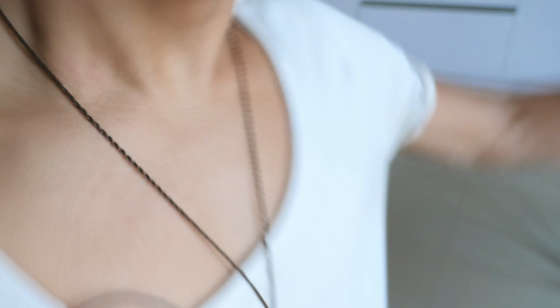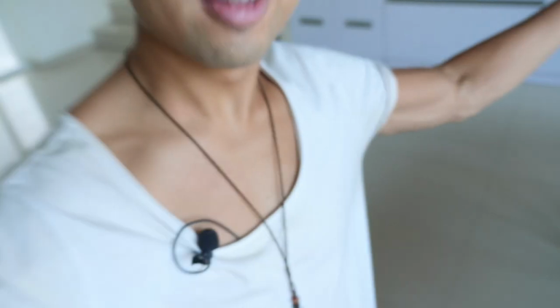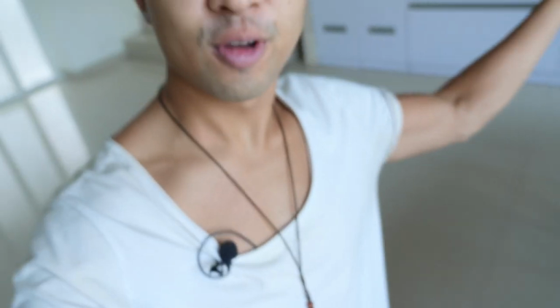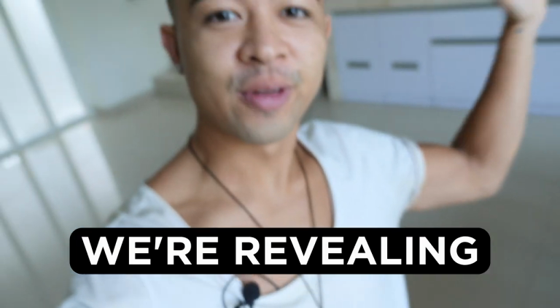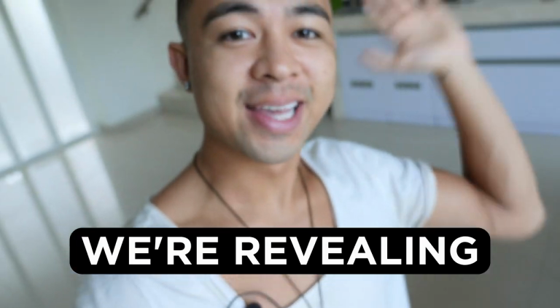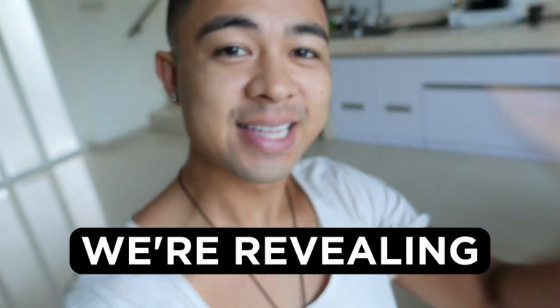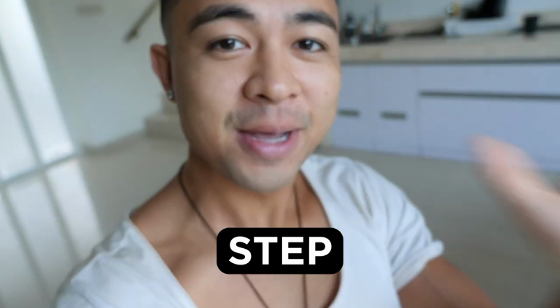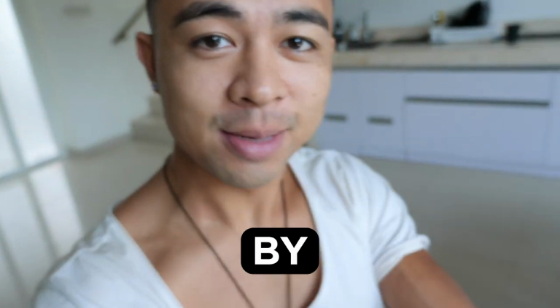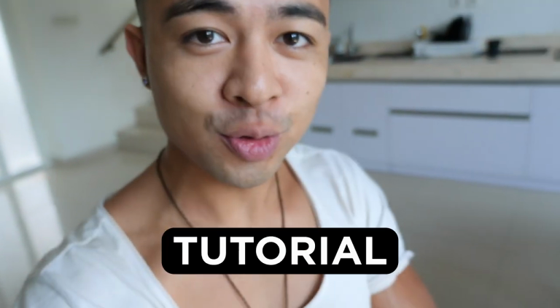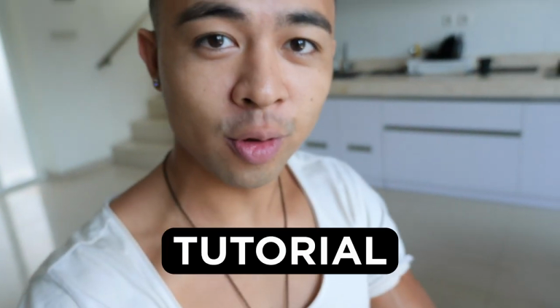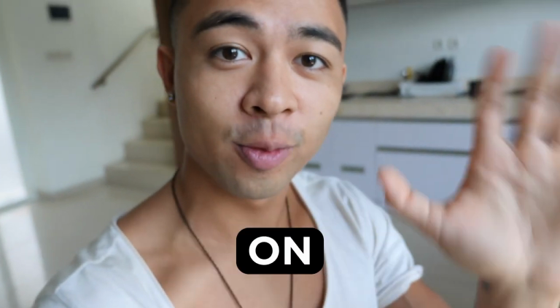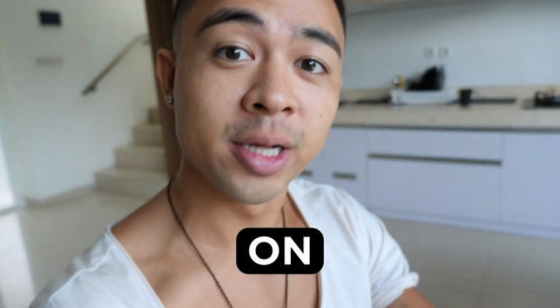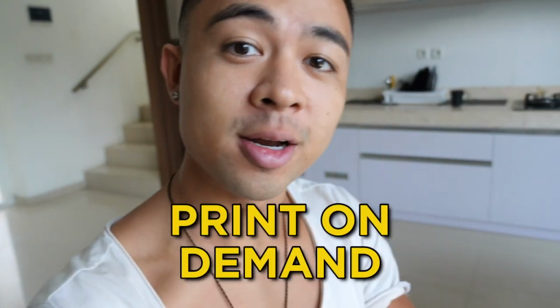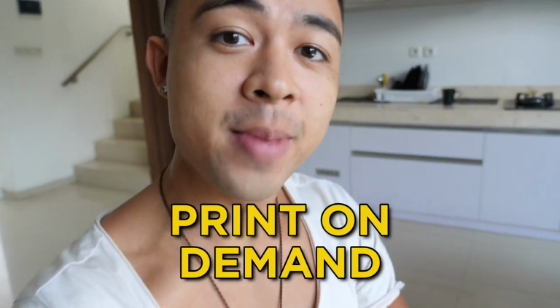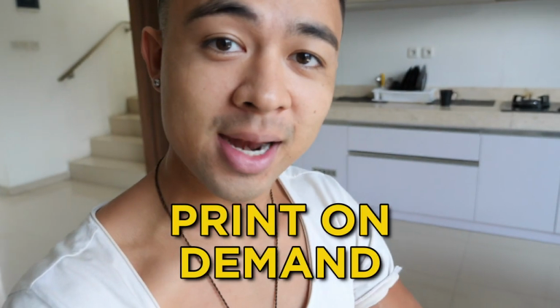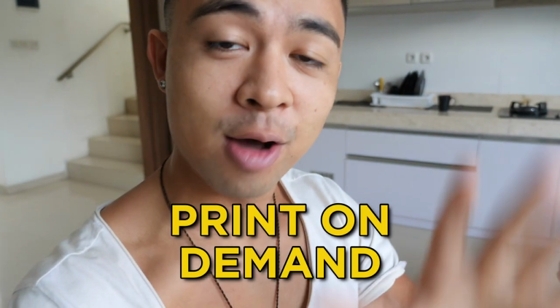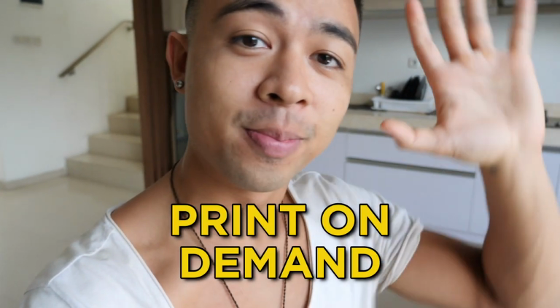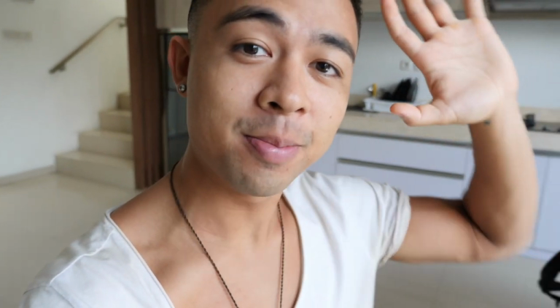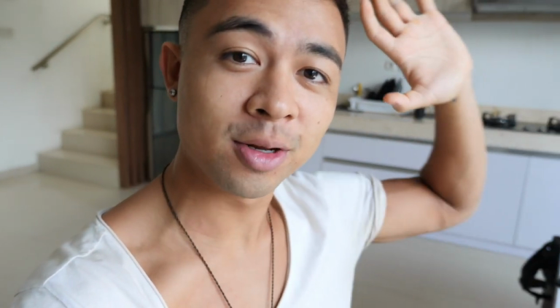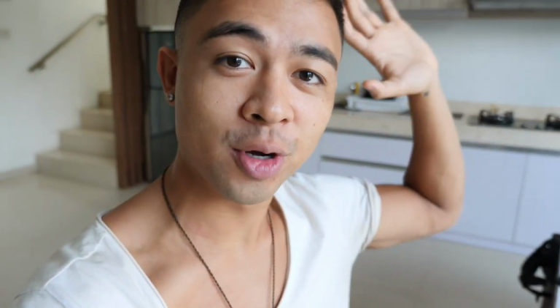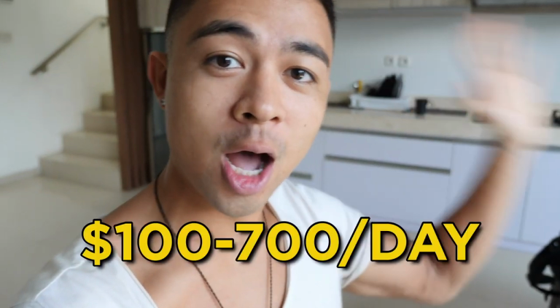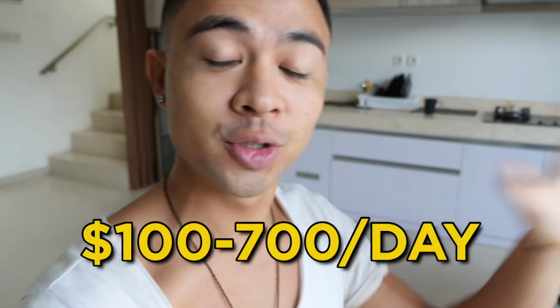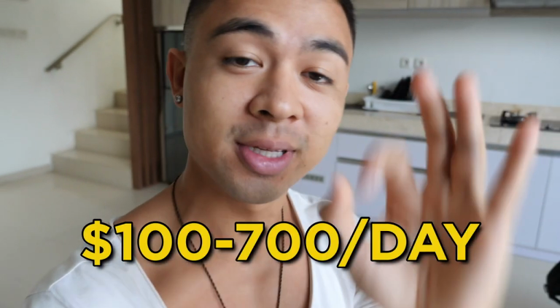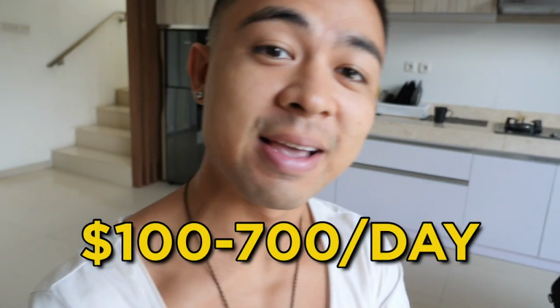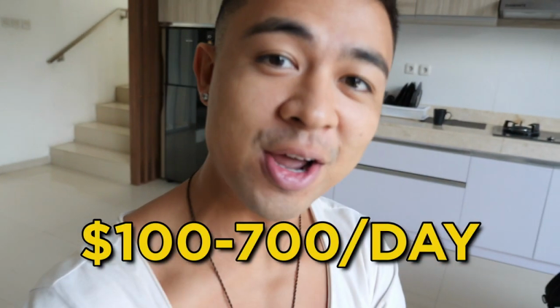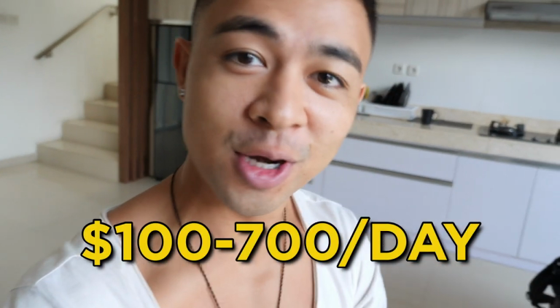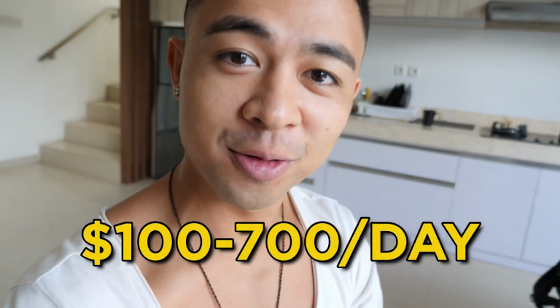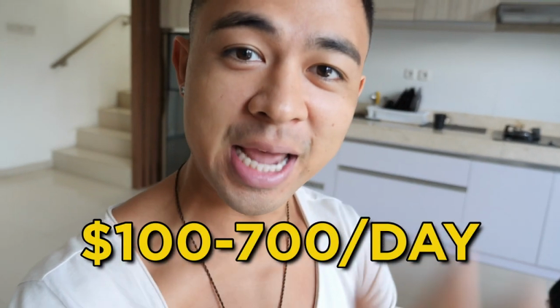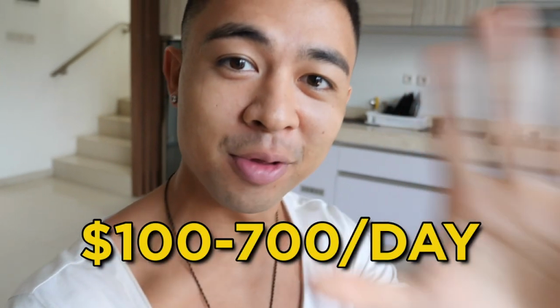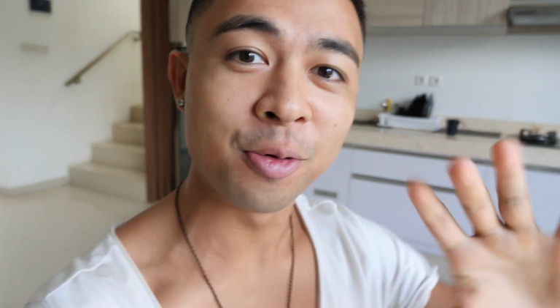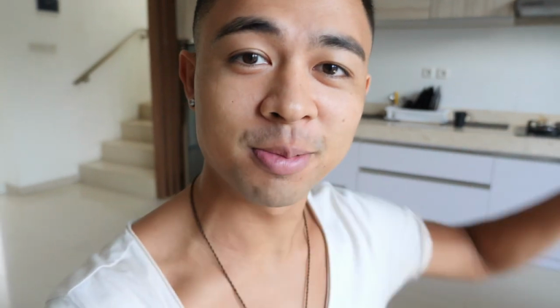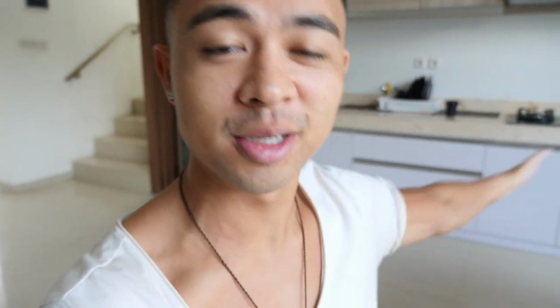In this video, I'm revealing a step-by-step tutorial for print-on-demand and how complete beginners are earning $100 to $700 a day with no experience.